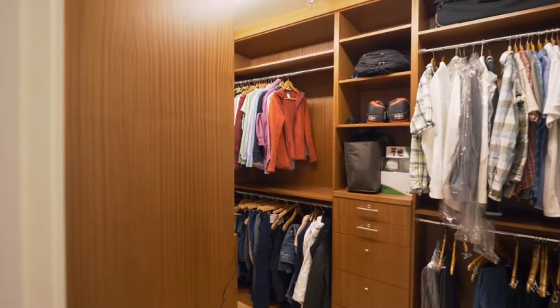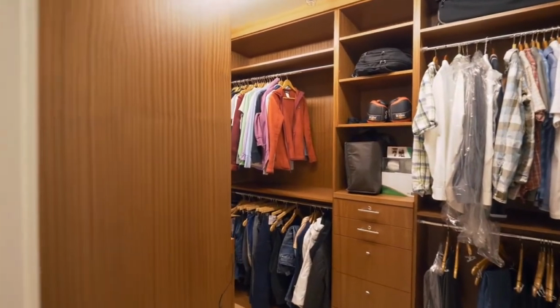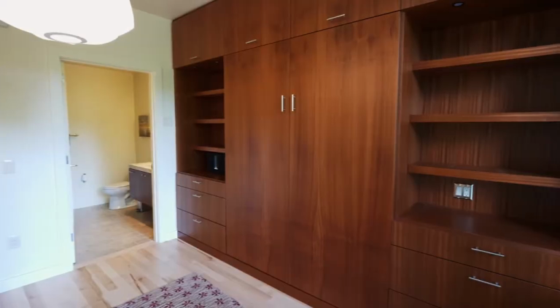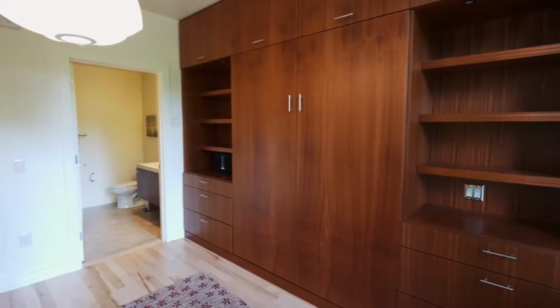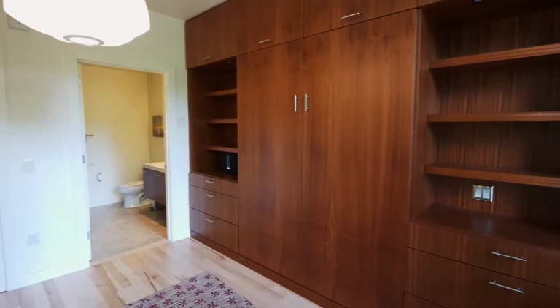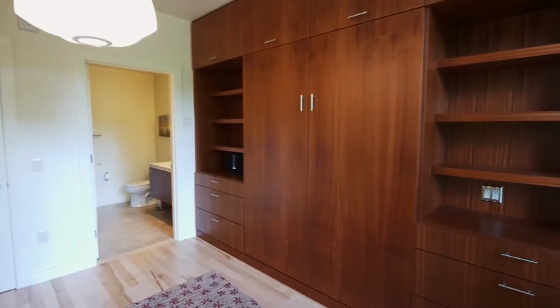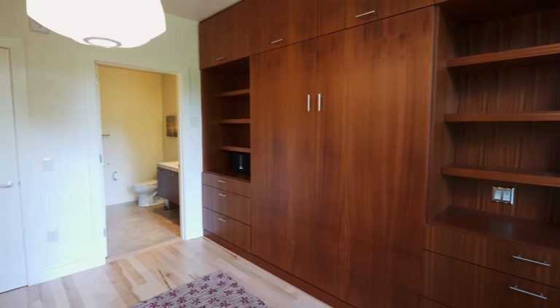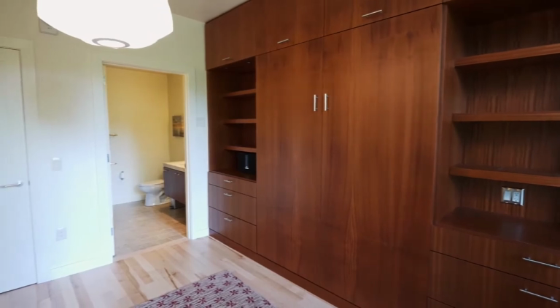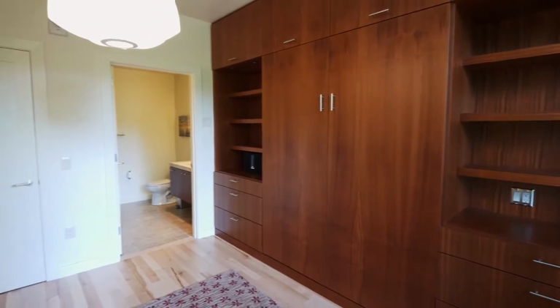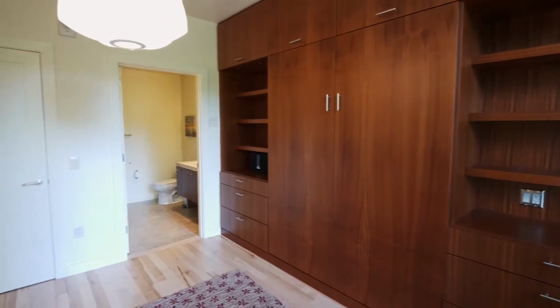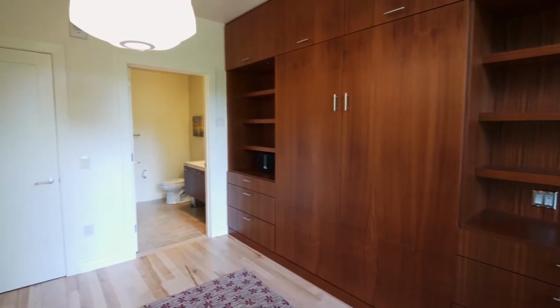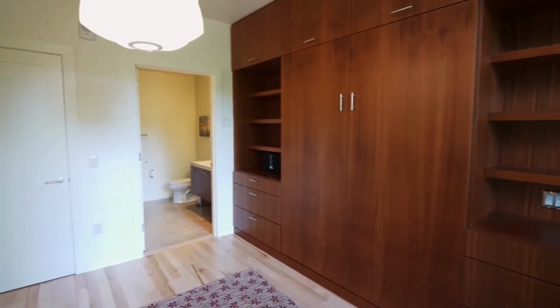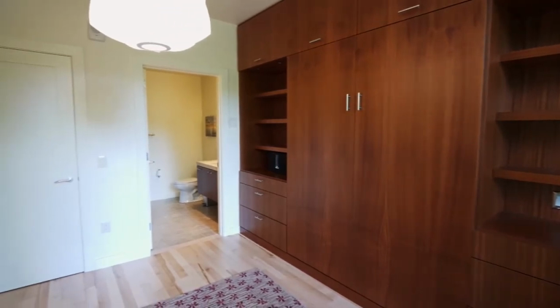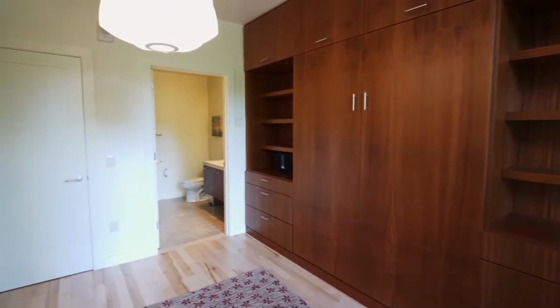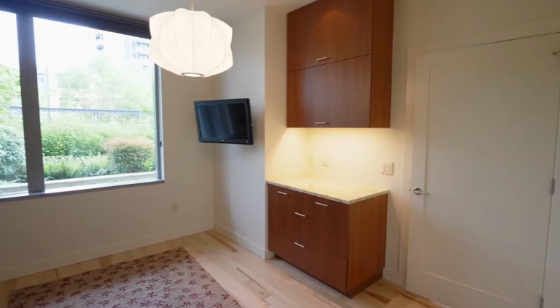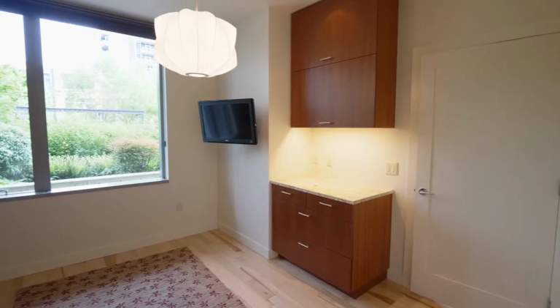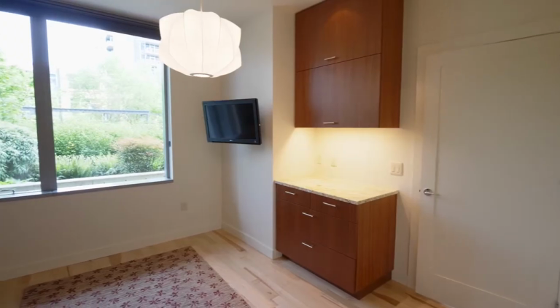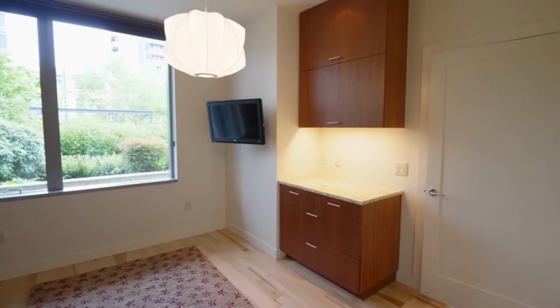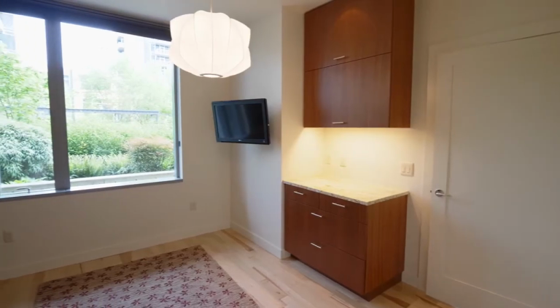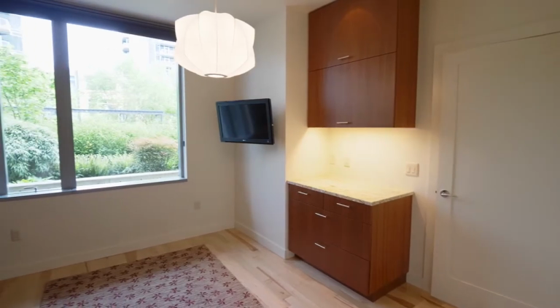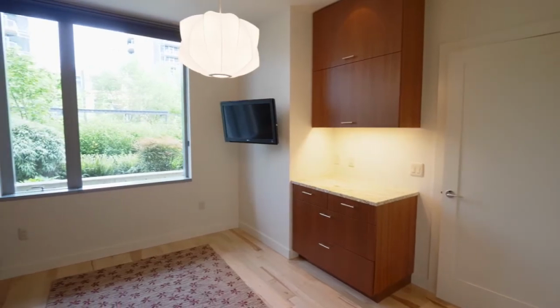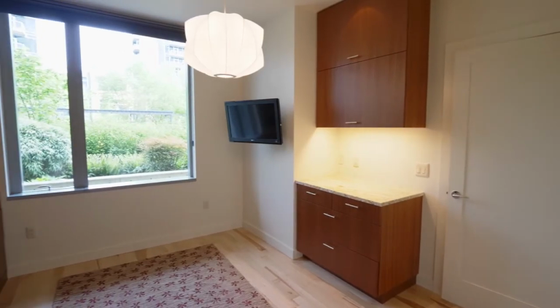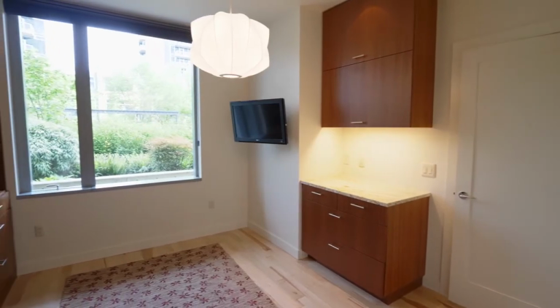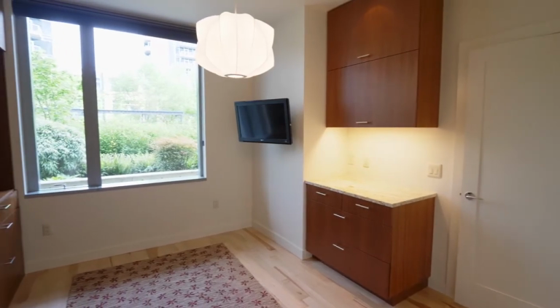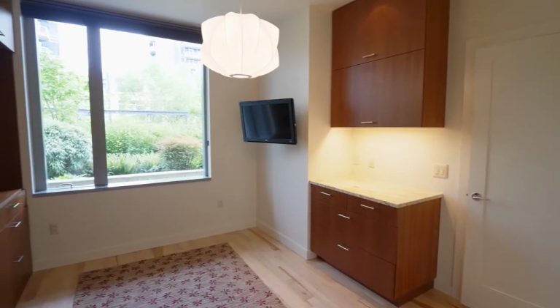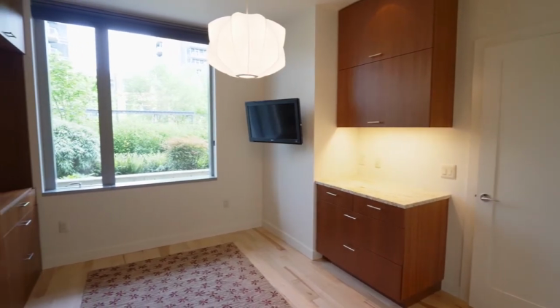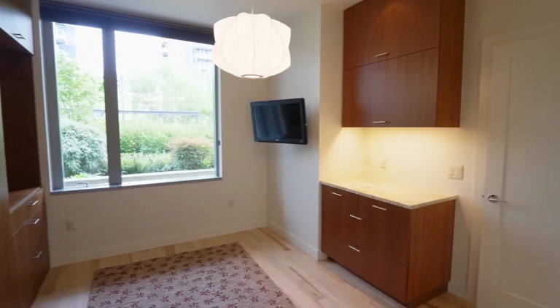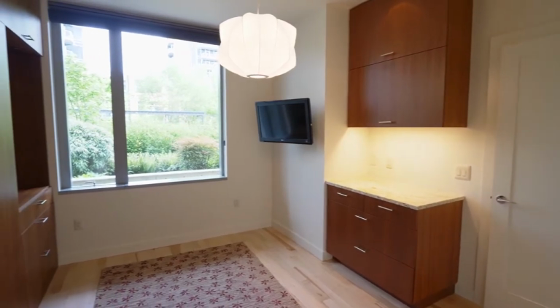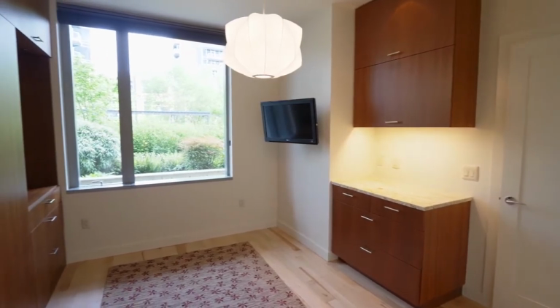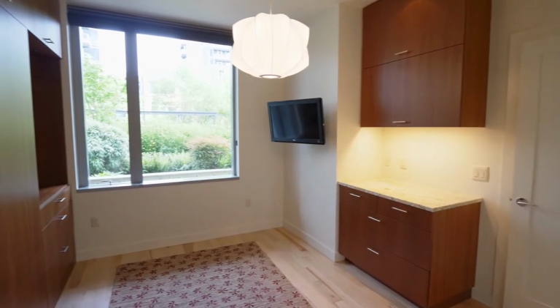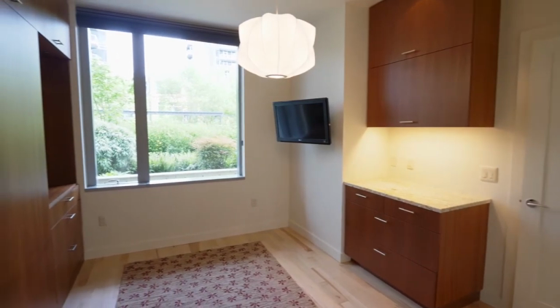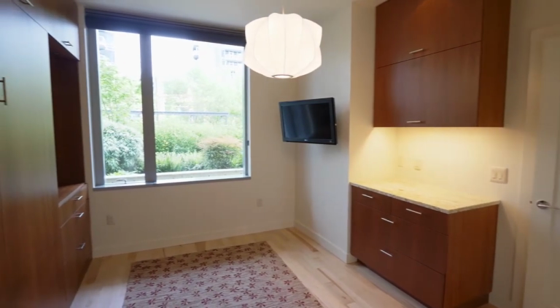The flexible second en-suite bedroom works as either an office or reveal the Murphy bed as needed.